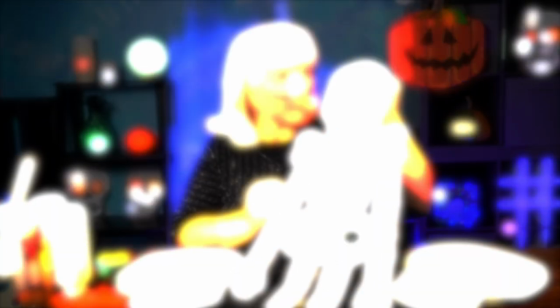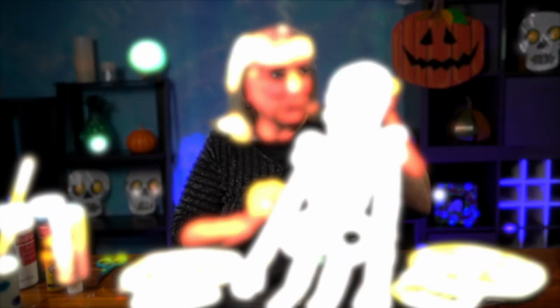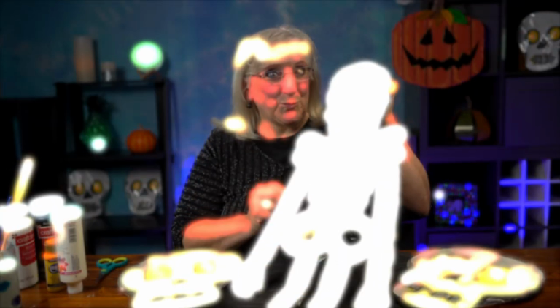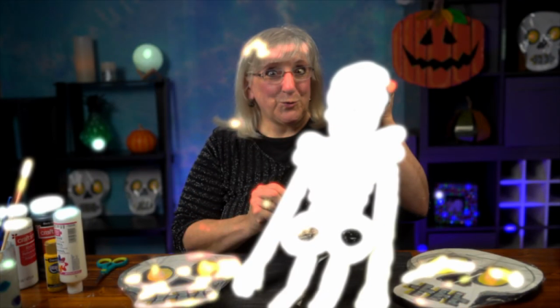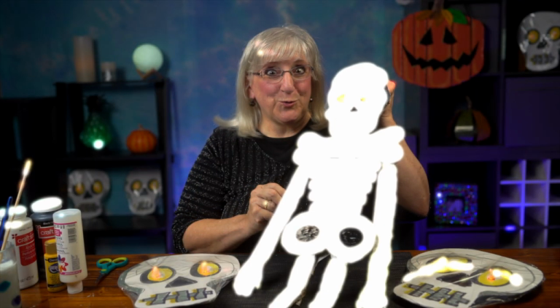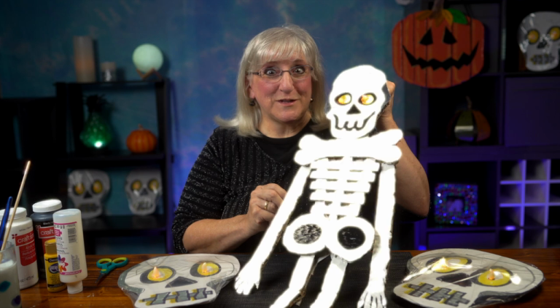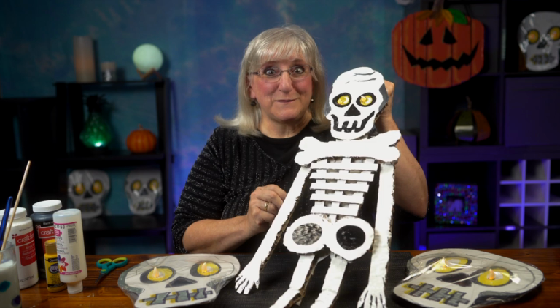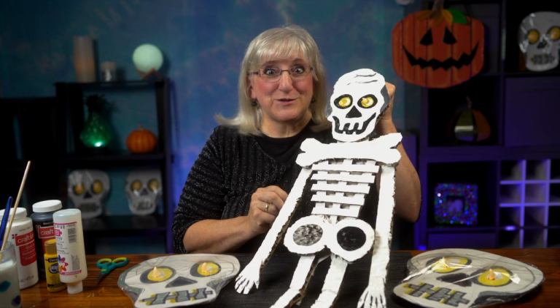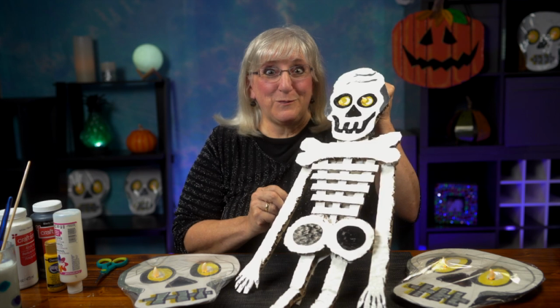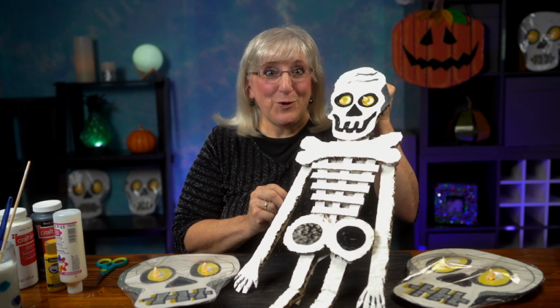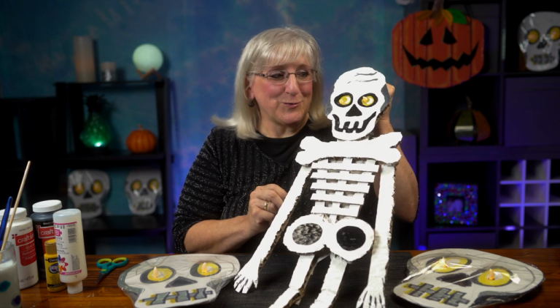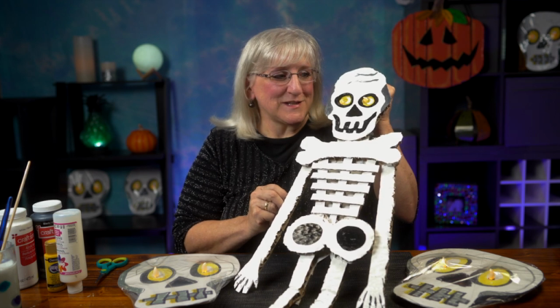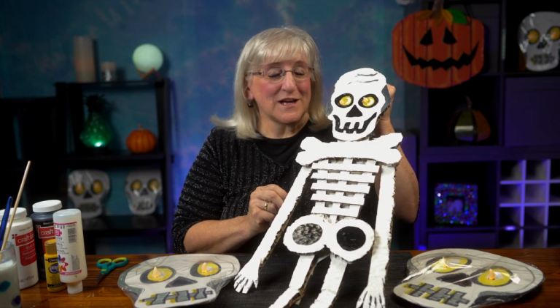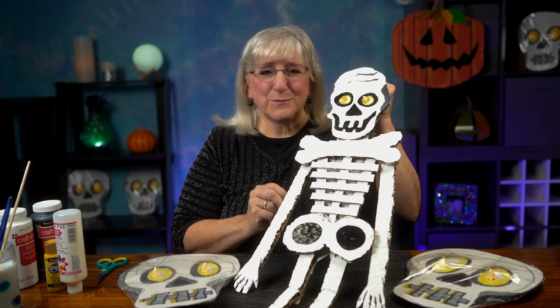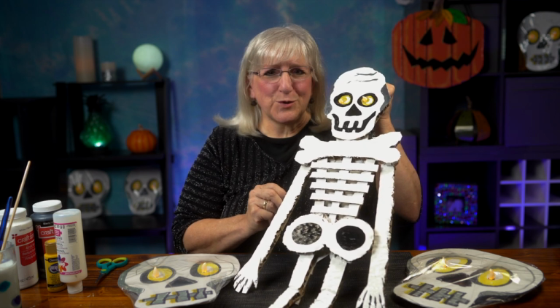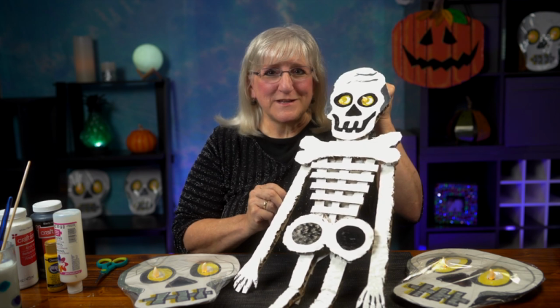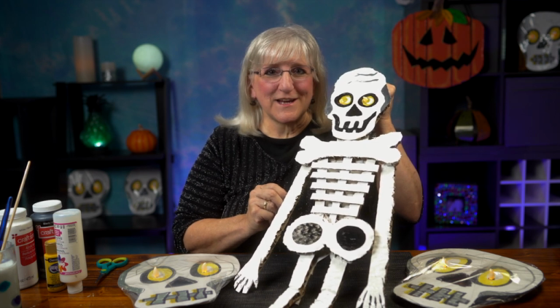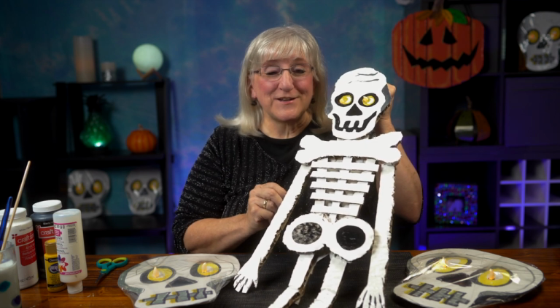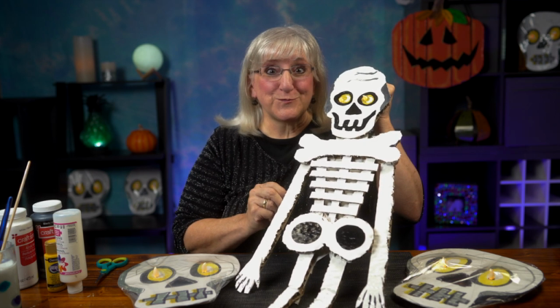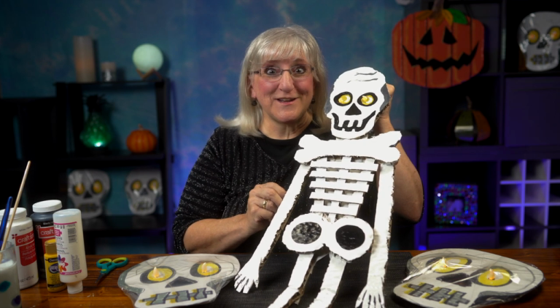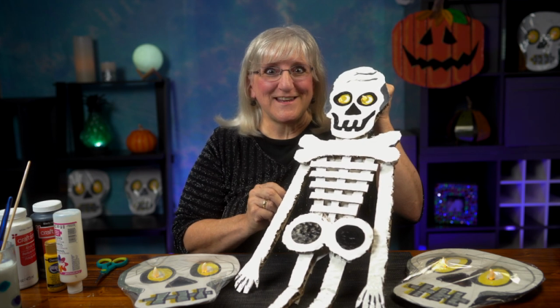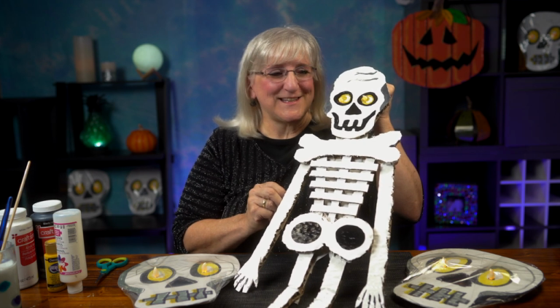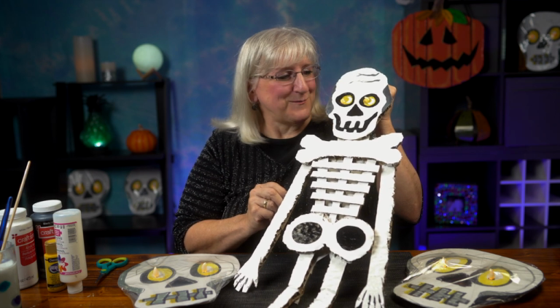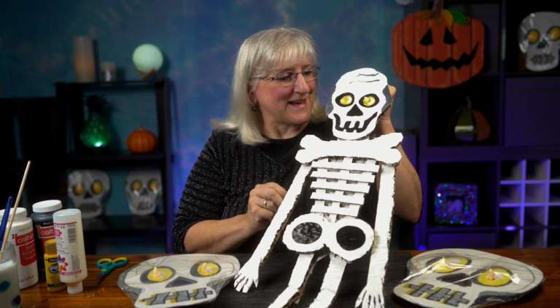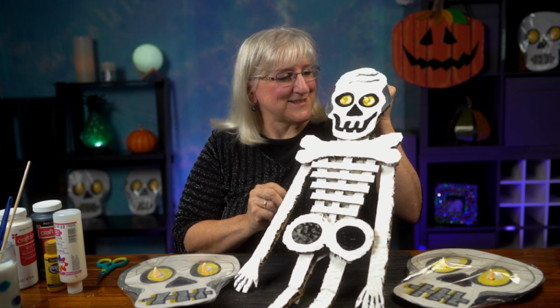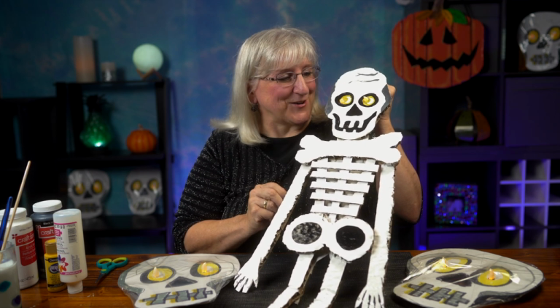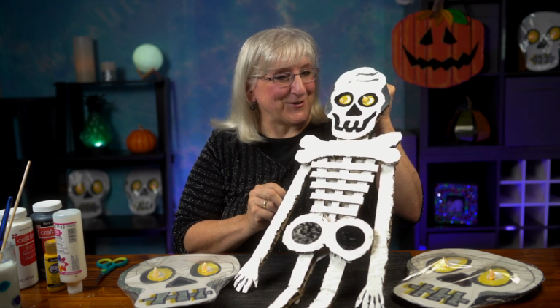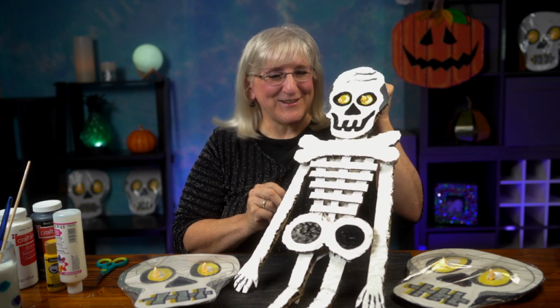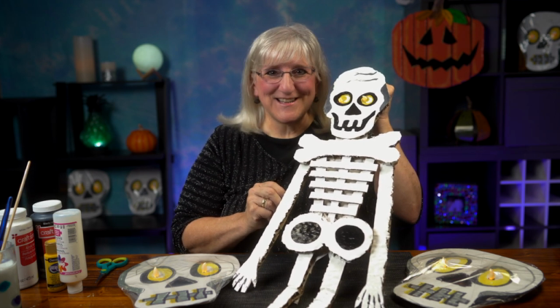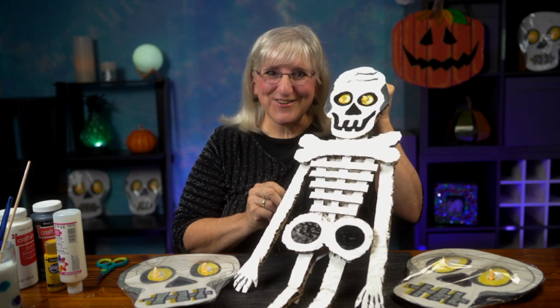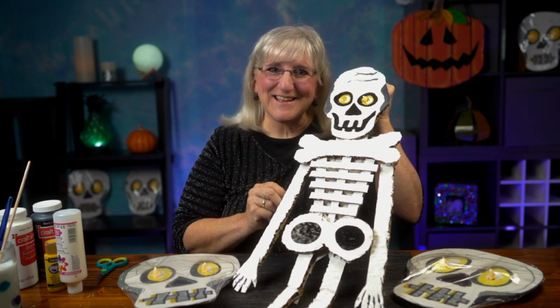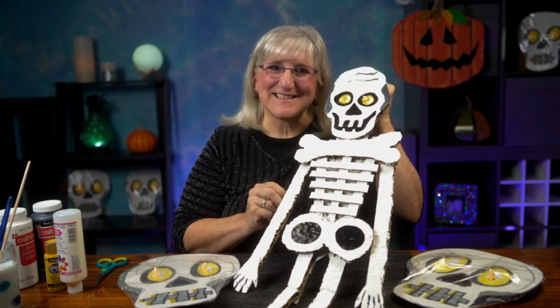Oh, it's Mr. Bones. But don't be scared, he's really easy to make. So join us.